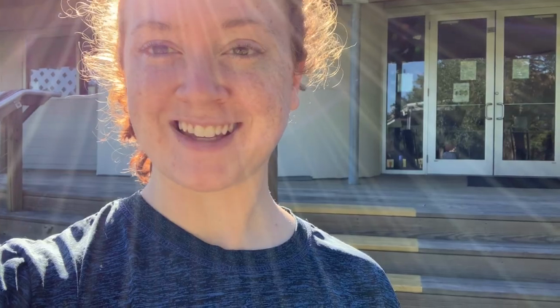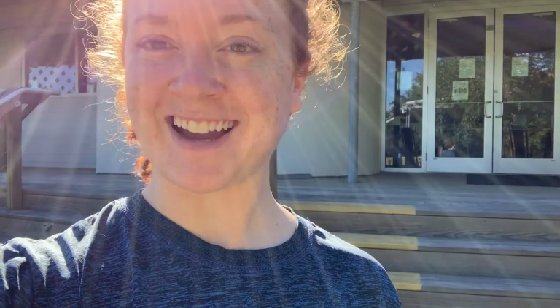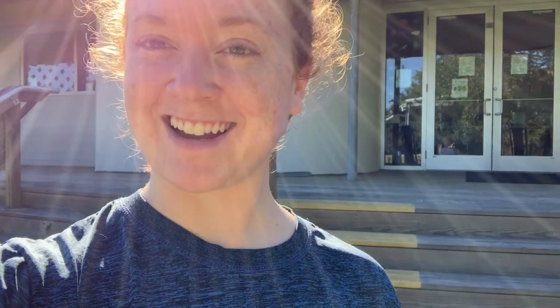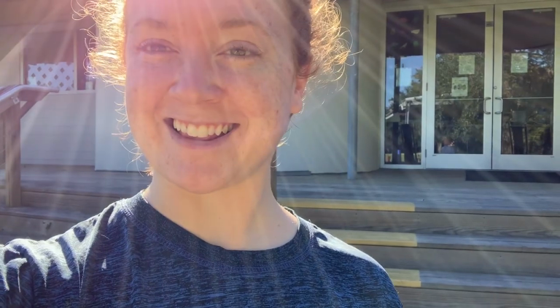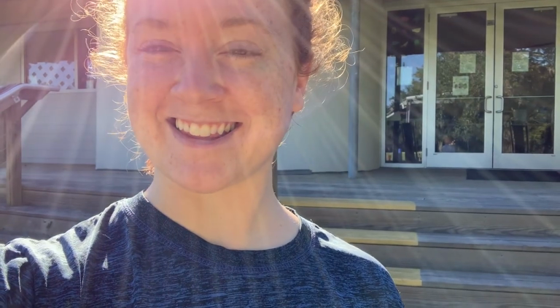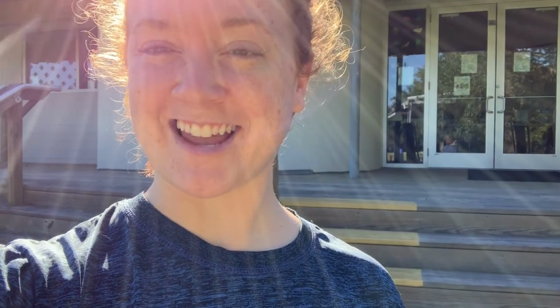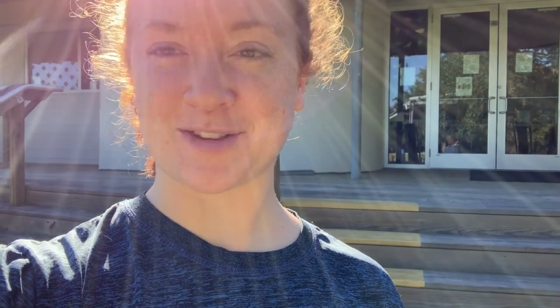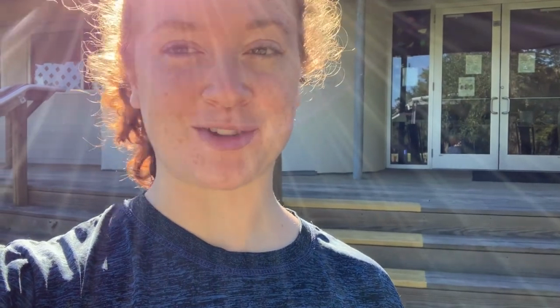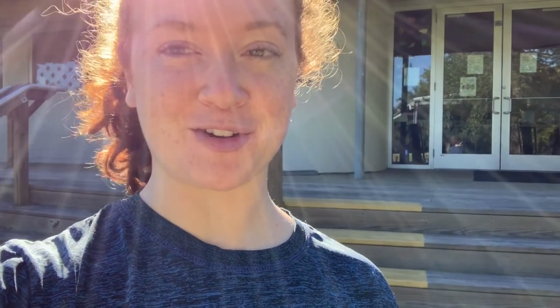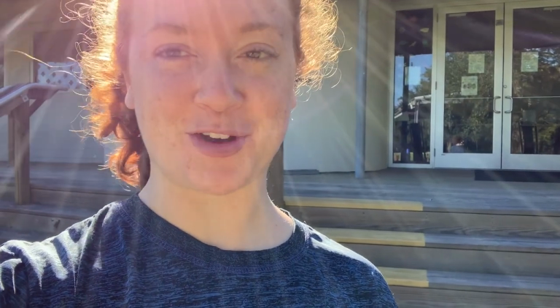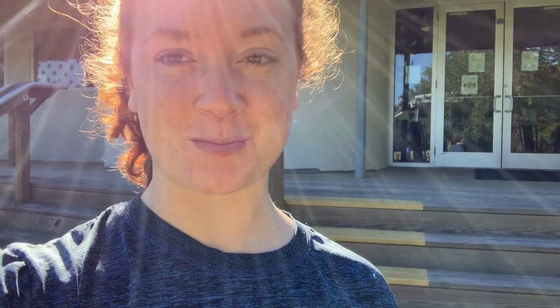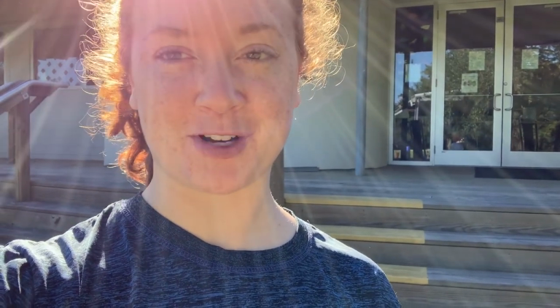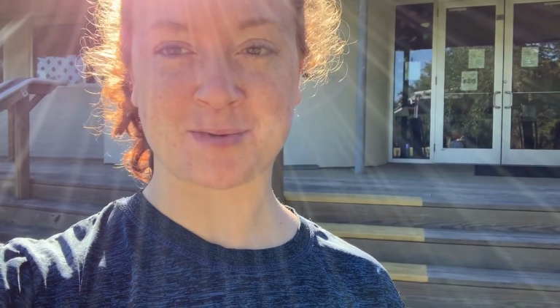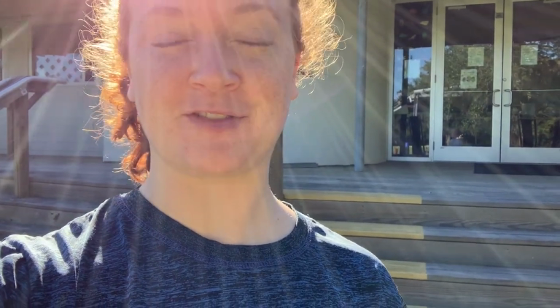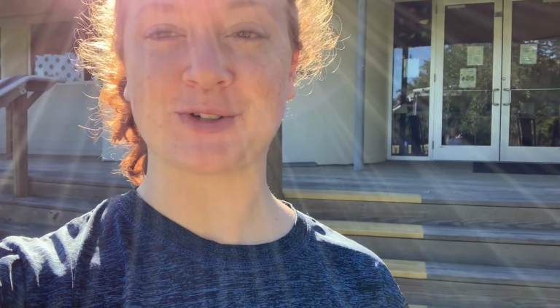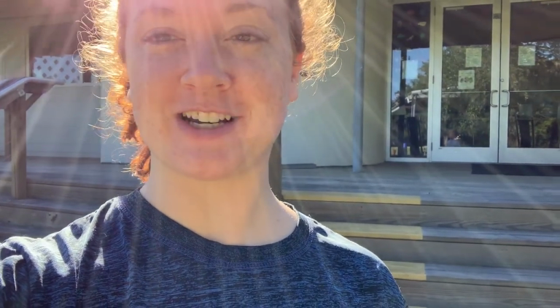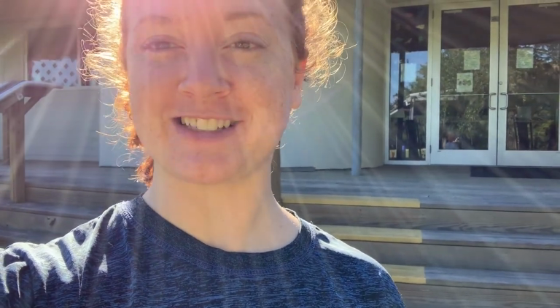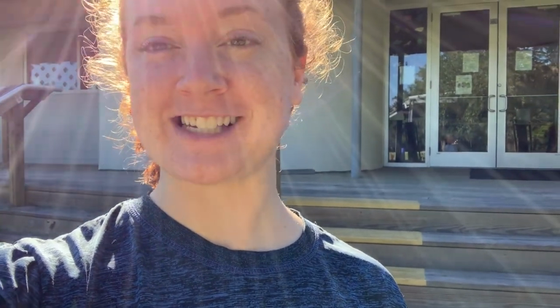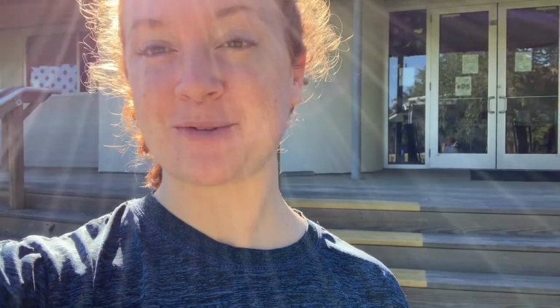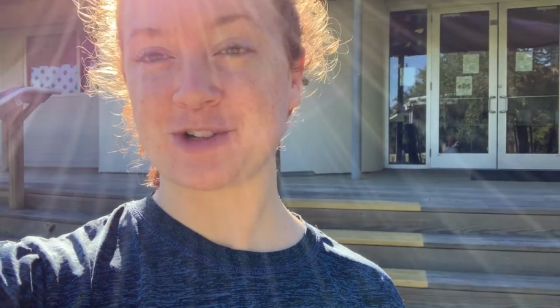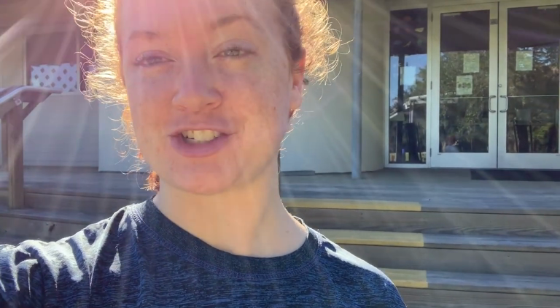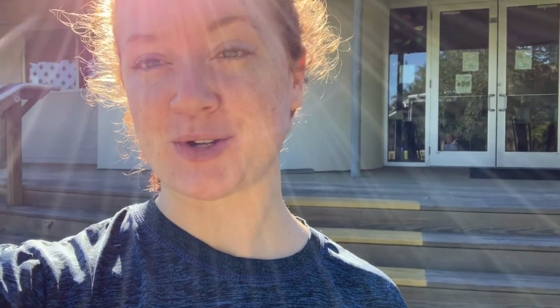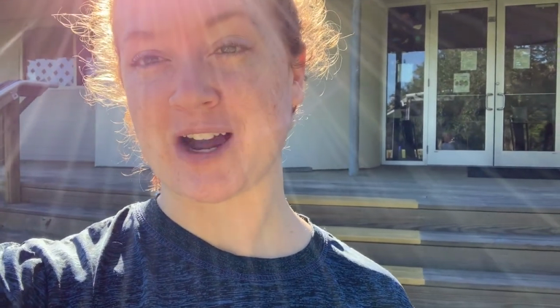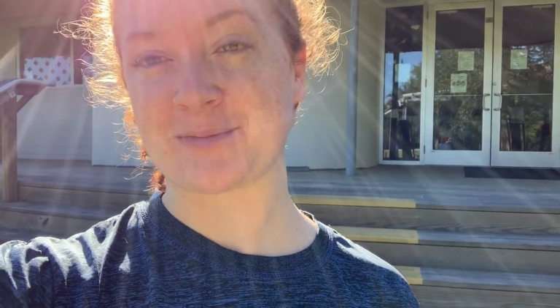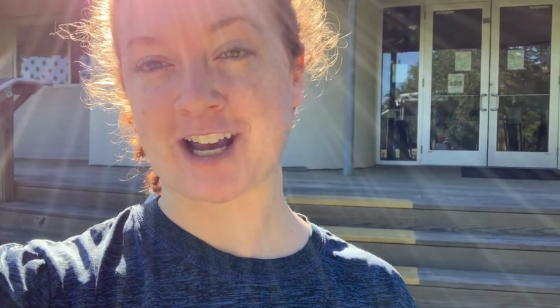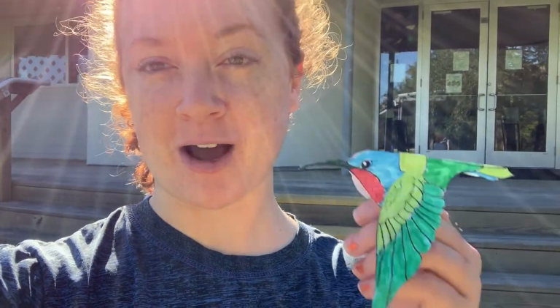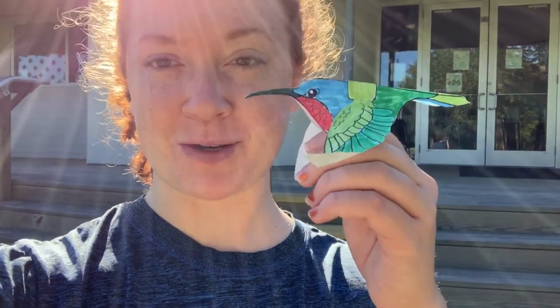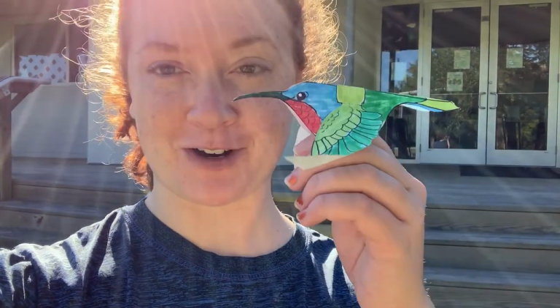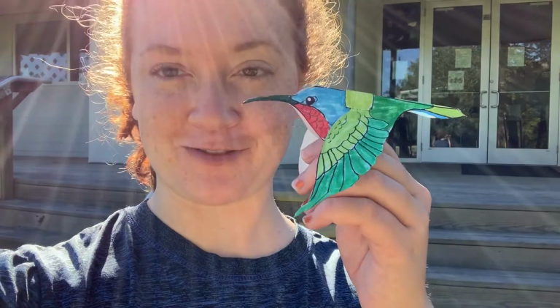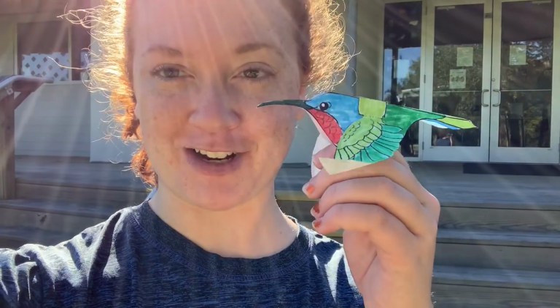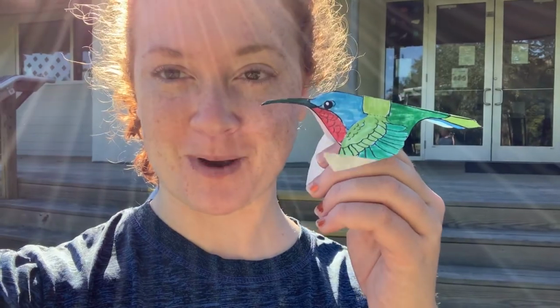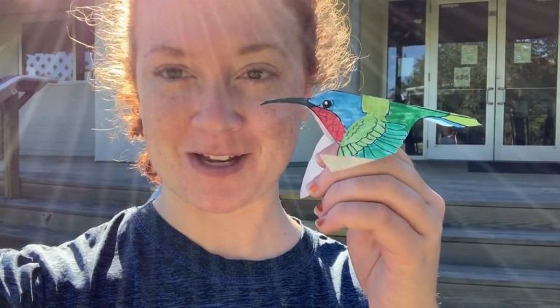Hi, it's Celeste with Gulf Coast Bird Observatory. Today I'm going to show you how to make a hummingbird finger puppet.